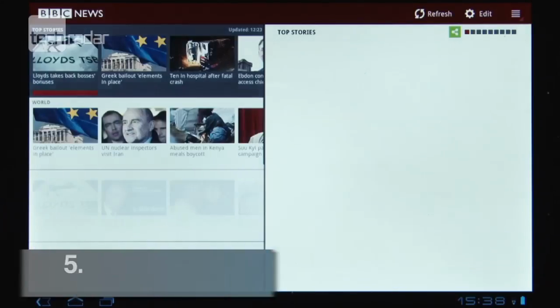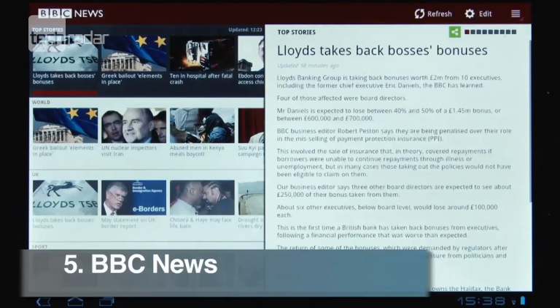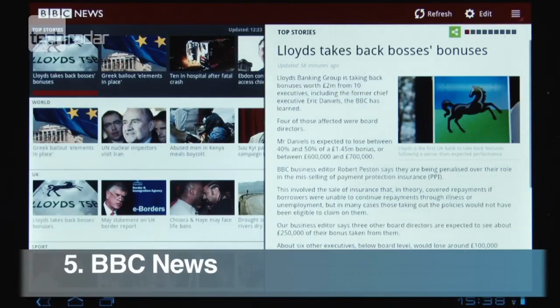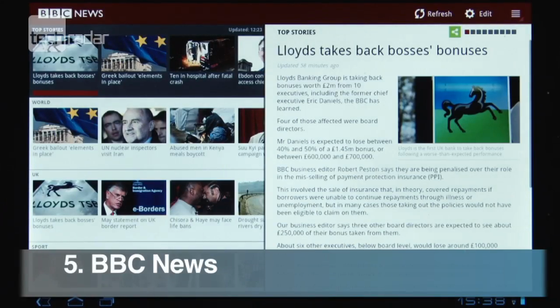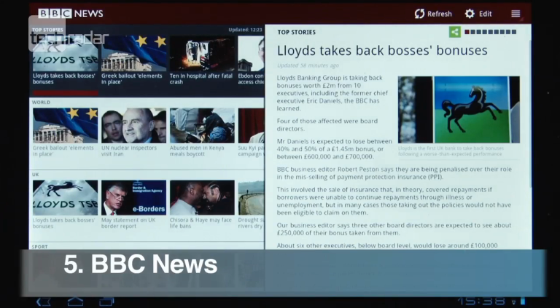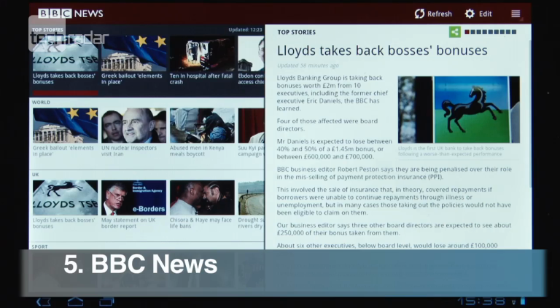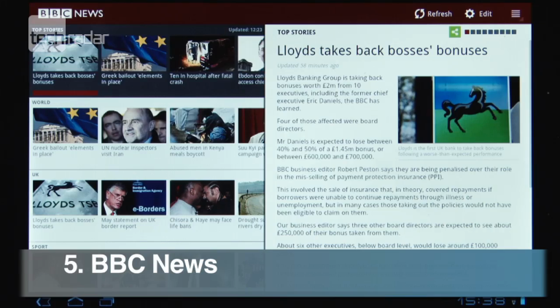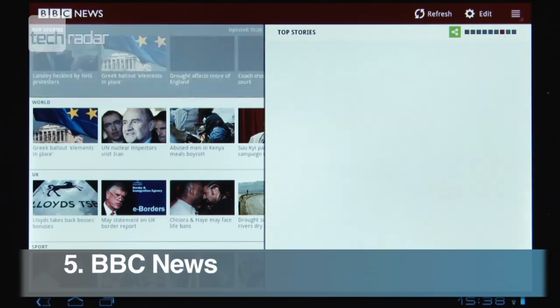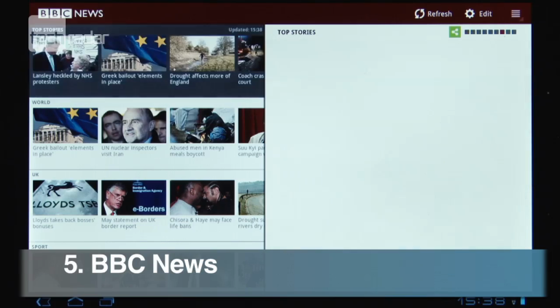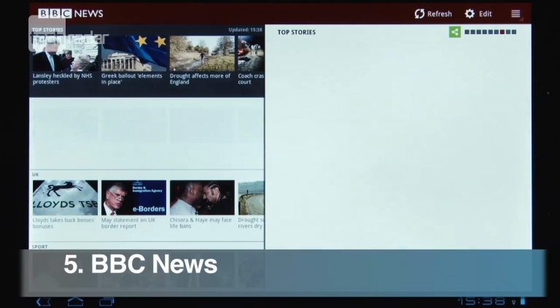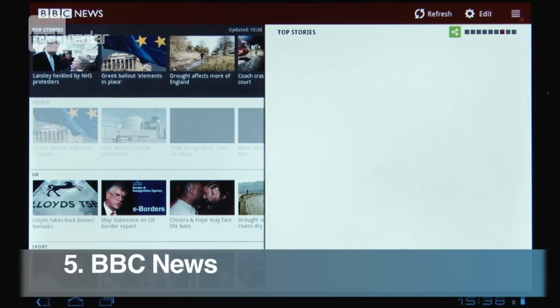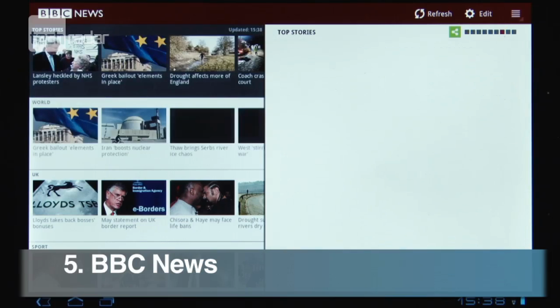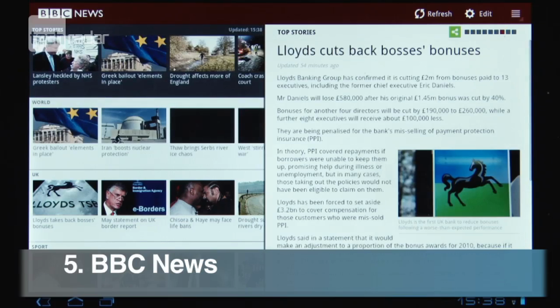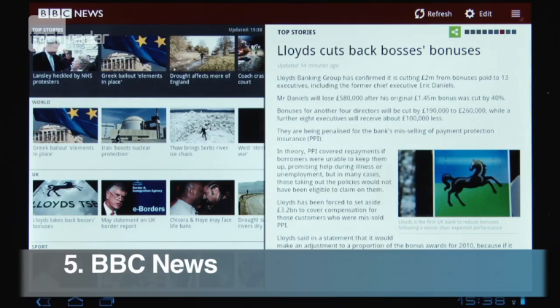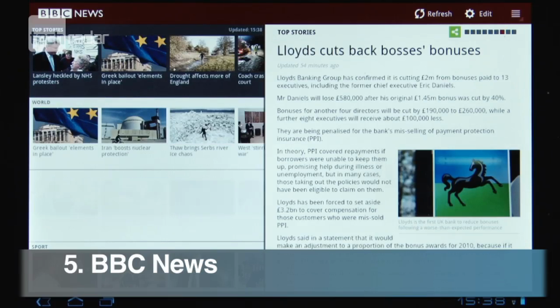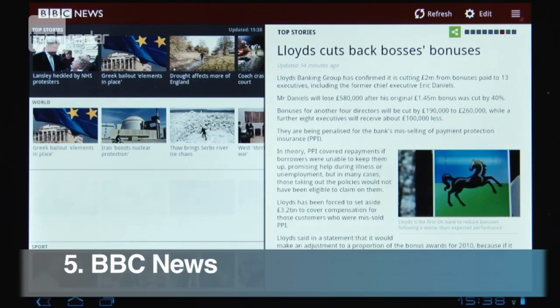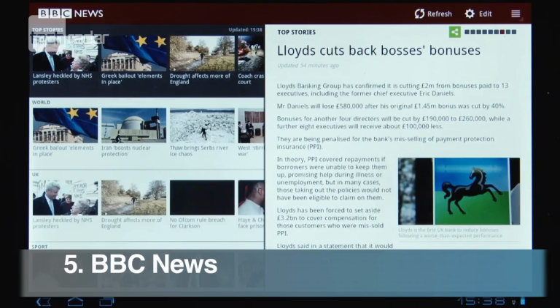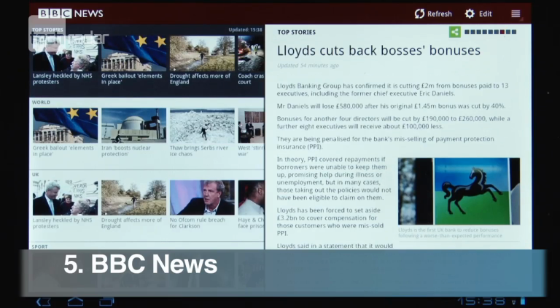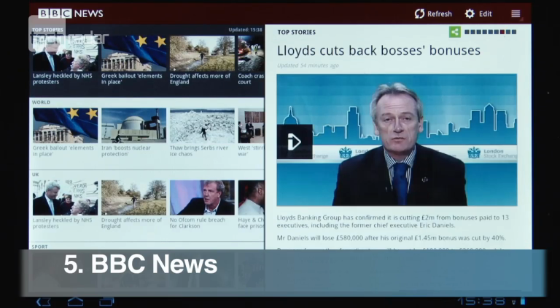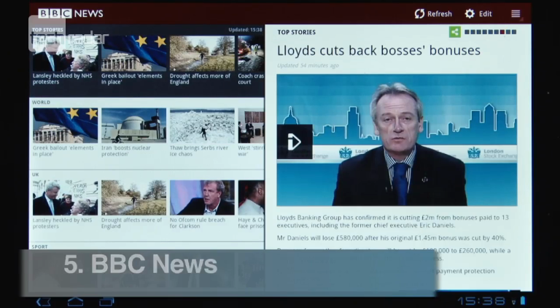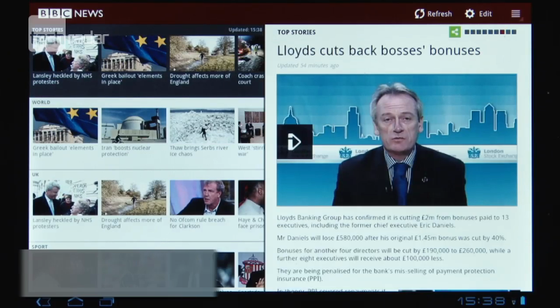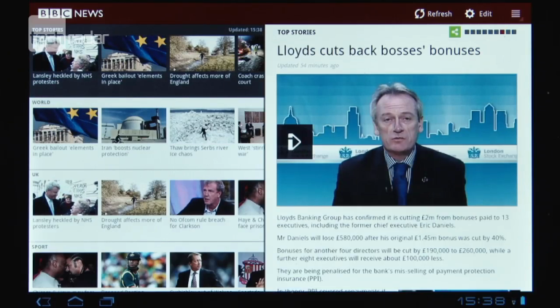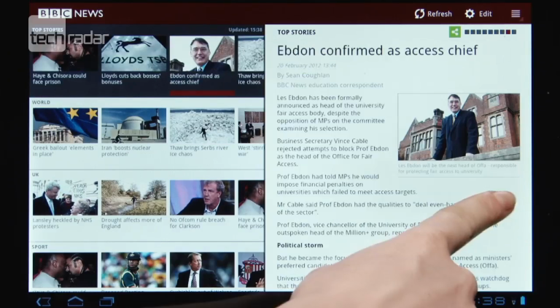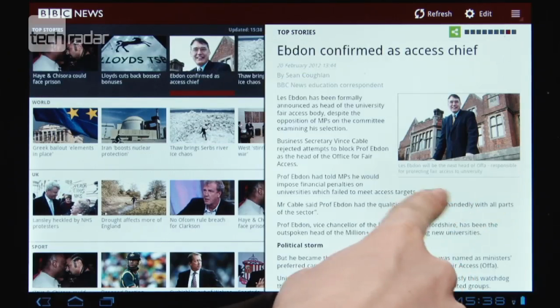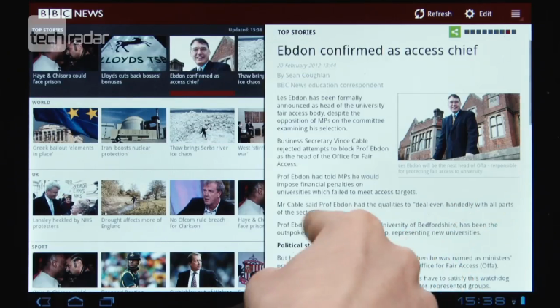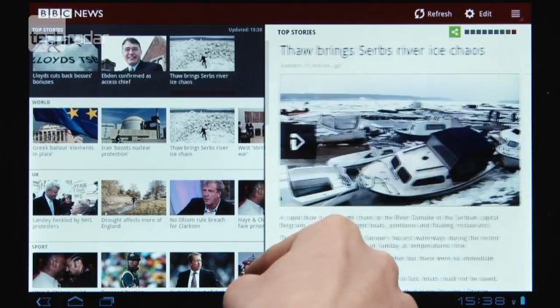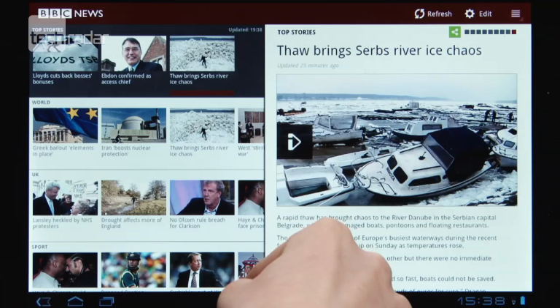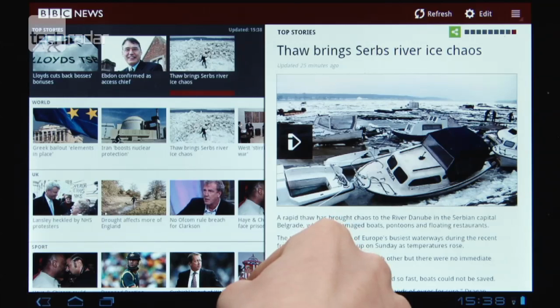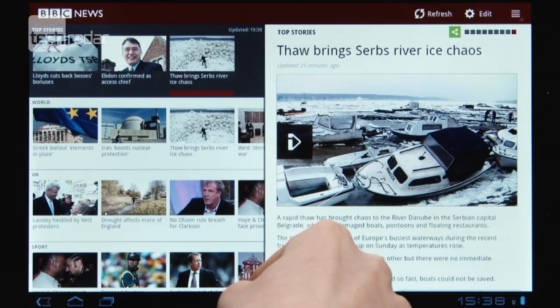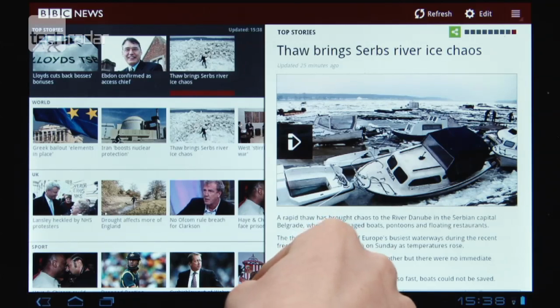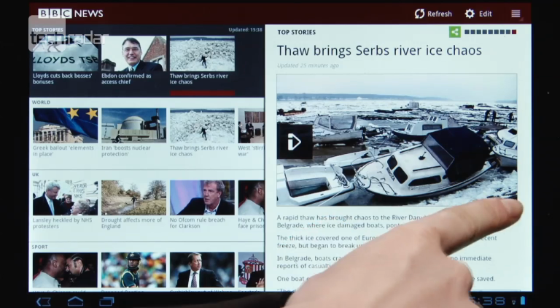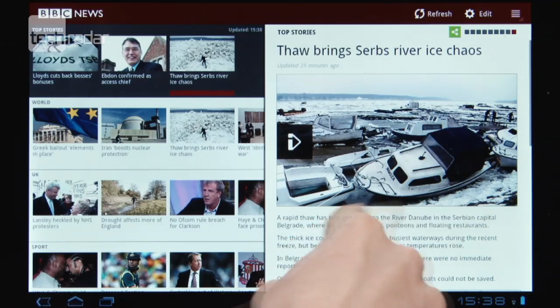The BeeVs News app looks good and is easy to use. You can customise your homepage category of the free feeds too.